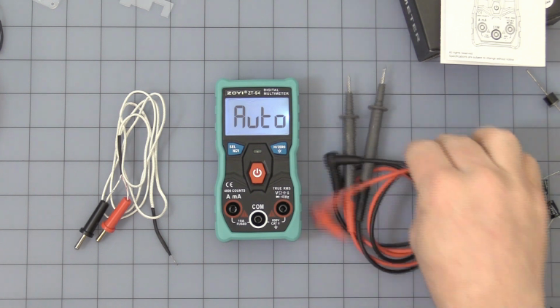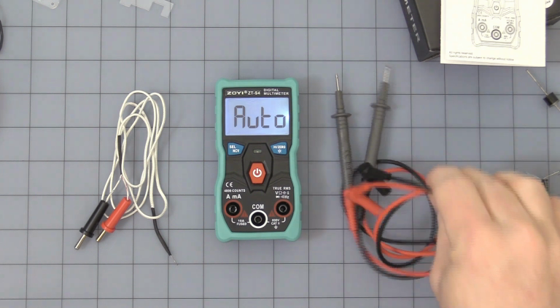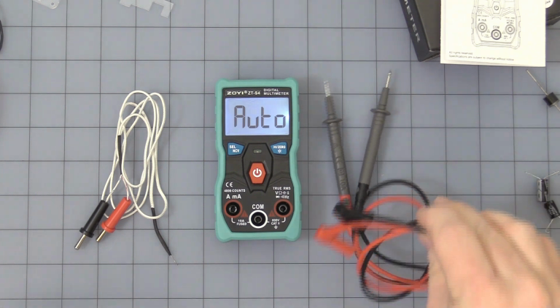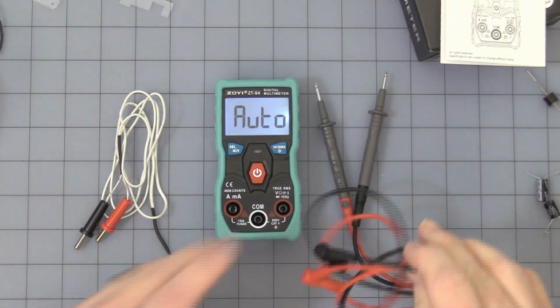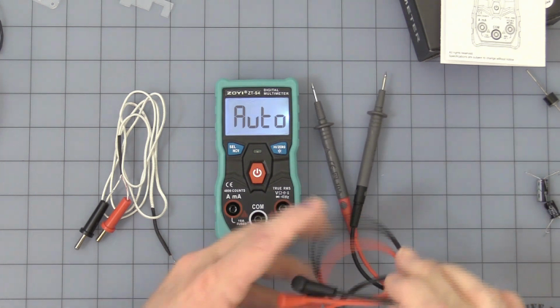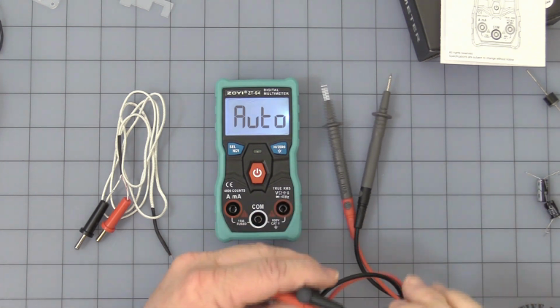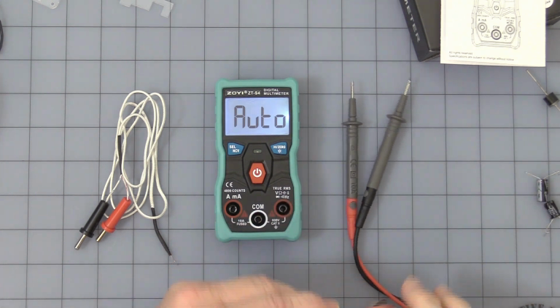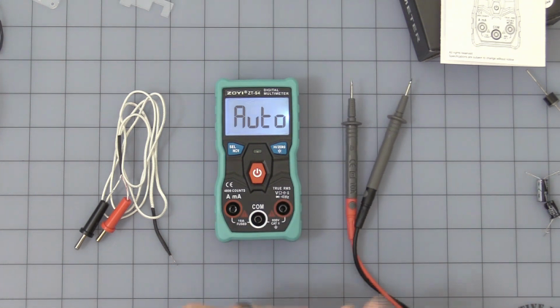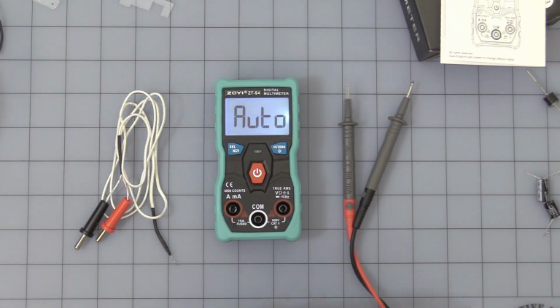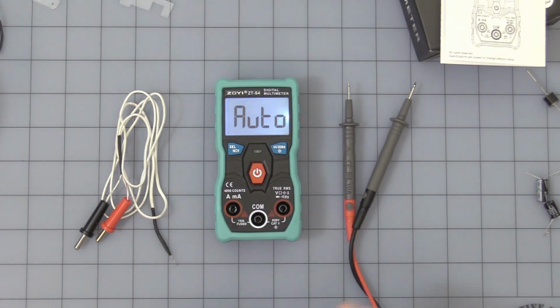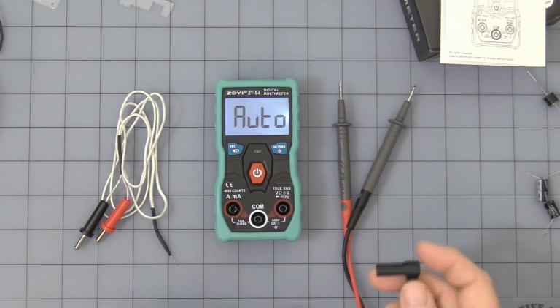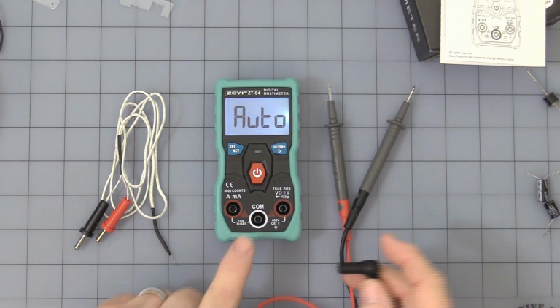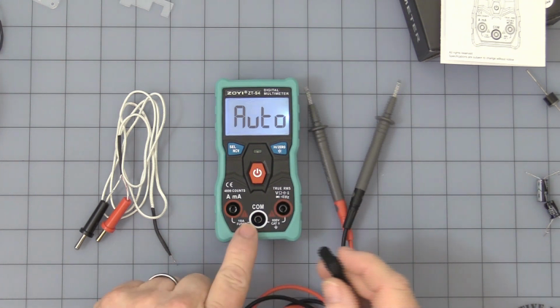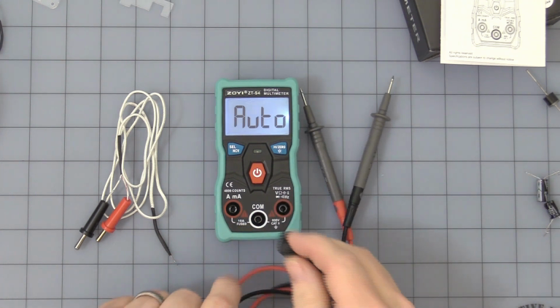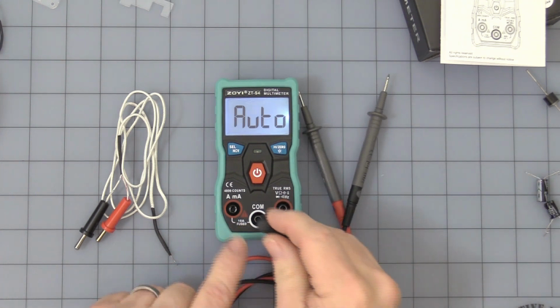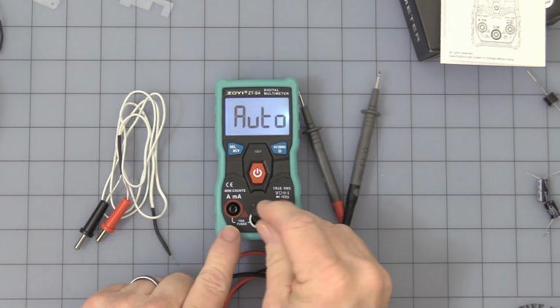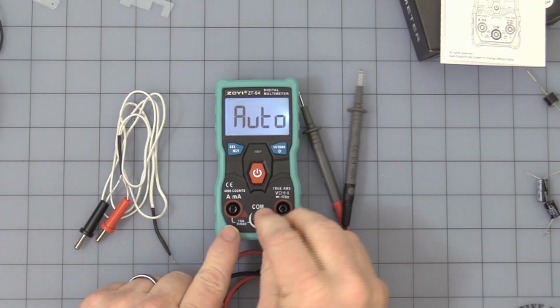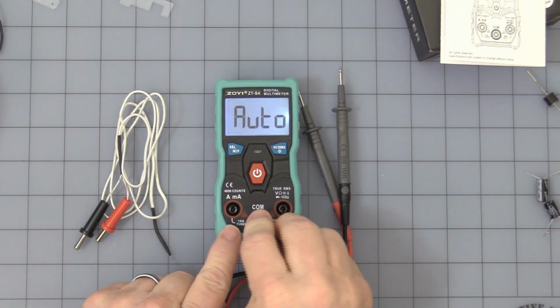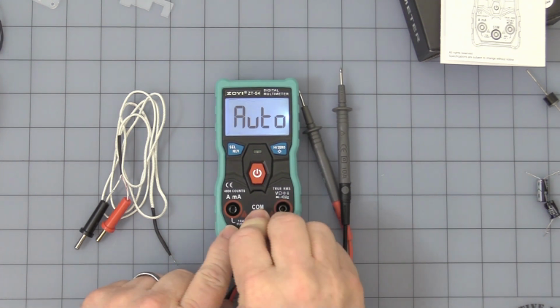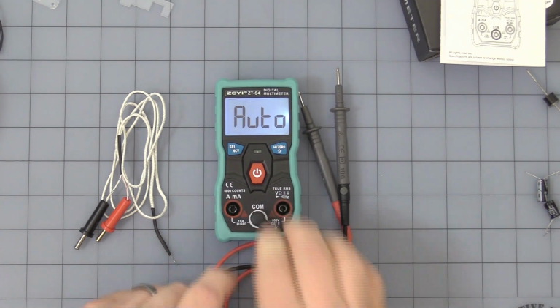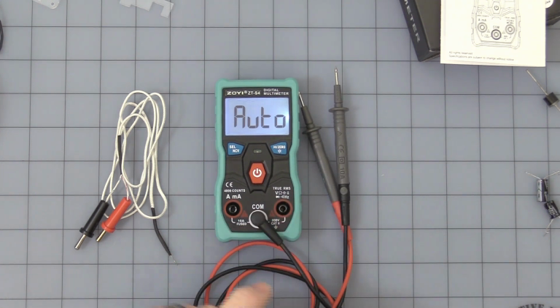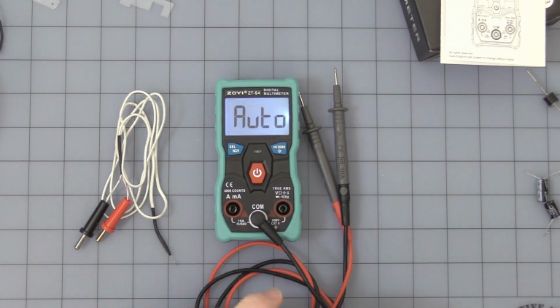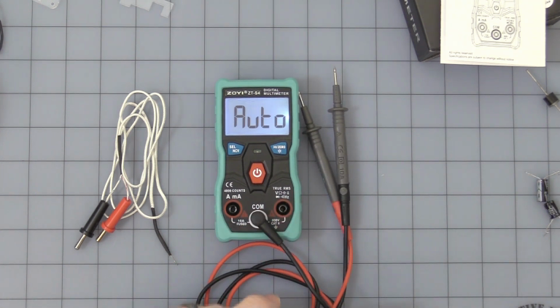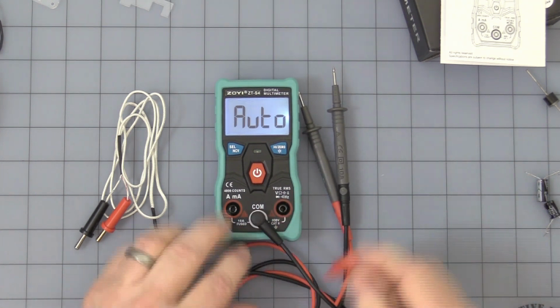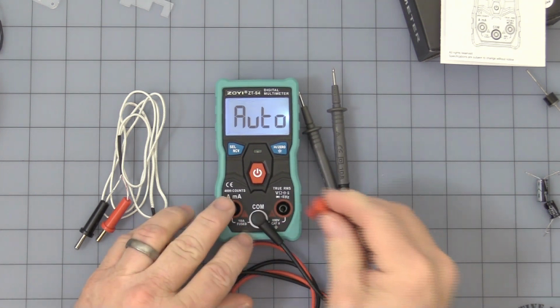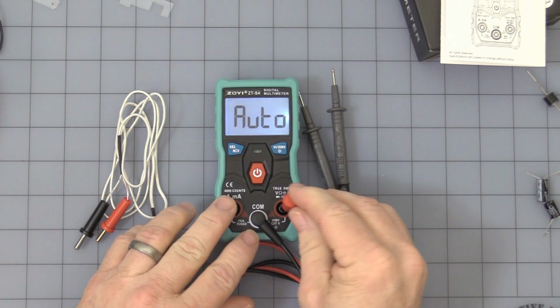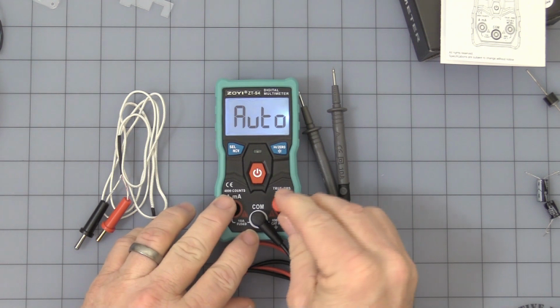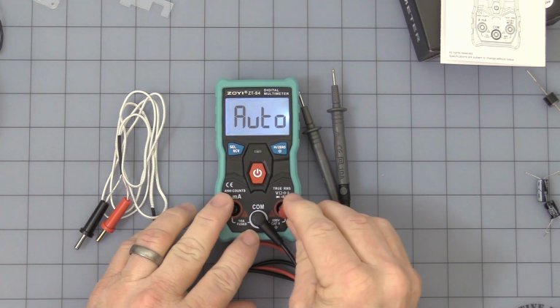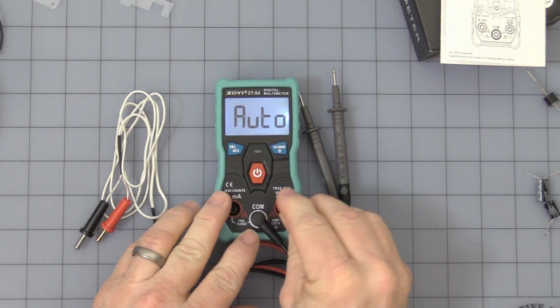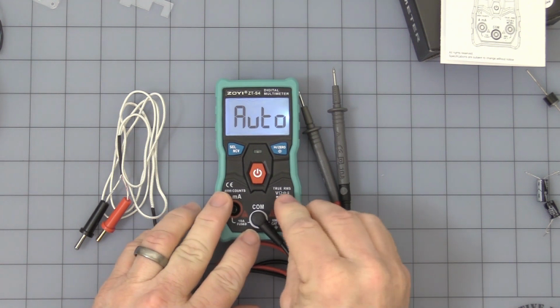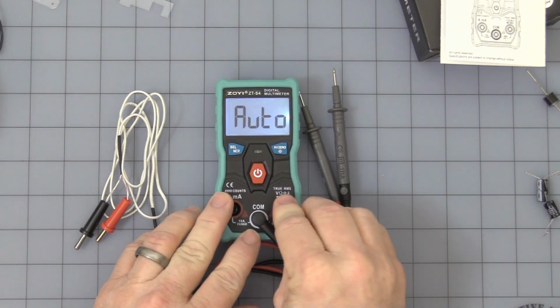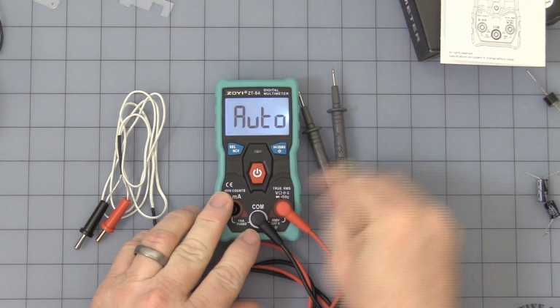Let's get the leads hooked up. You have your common, and here is your voltage.